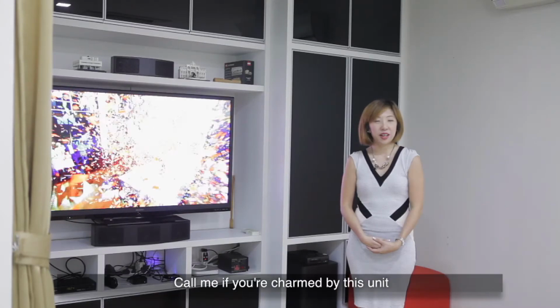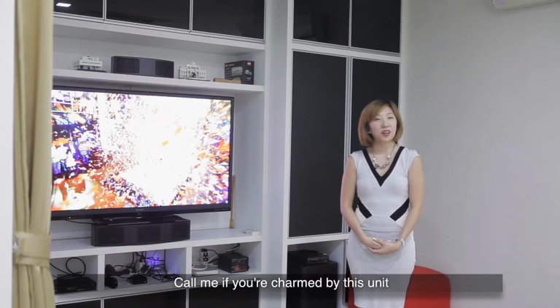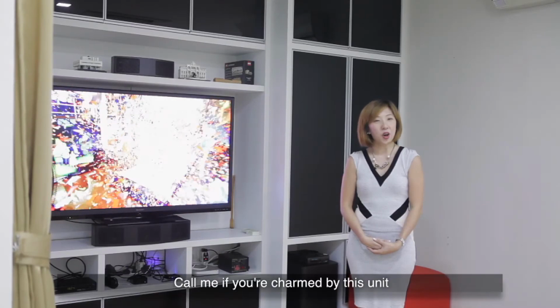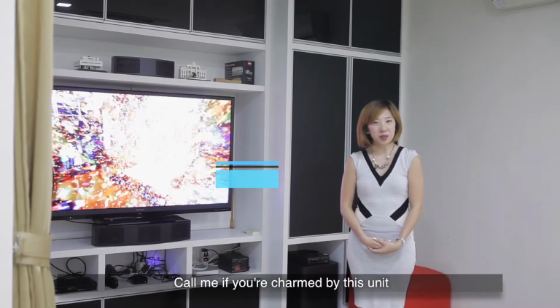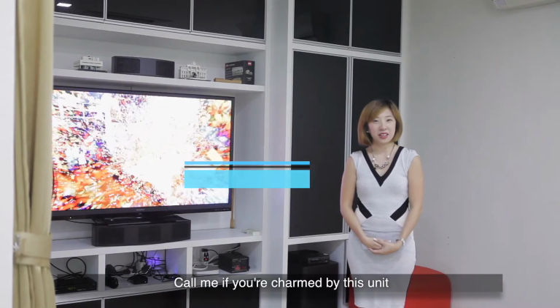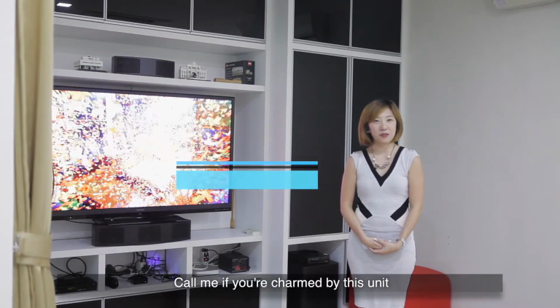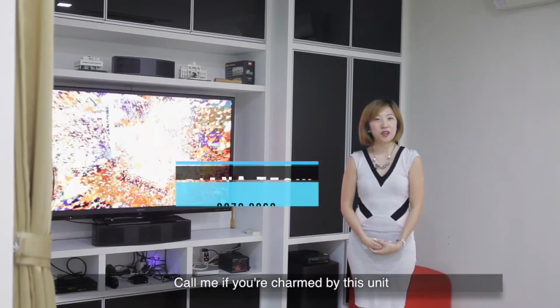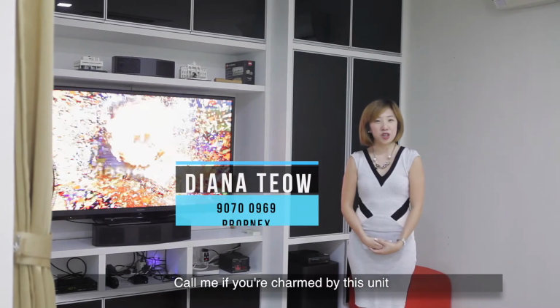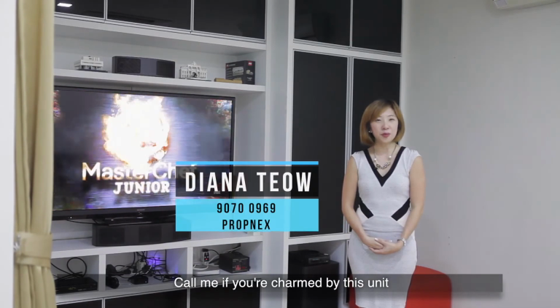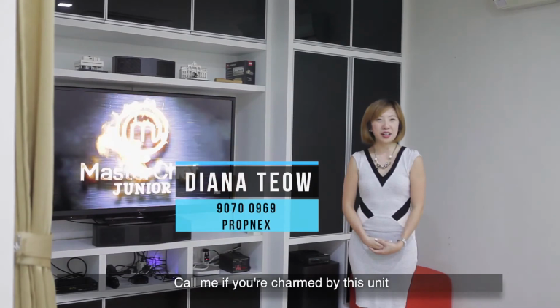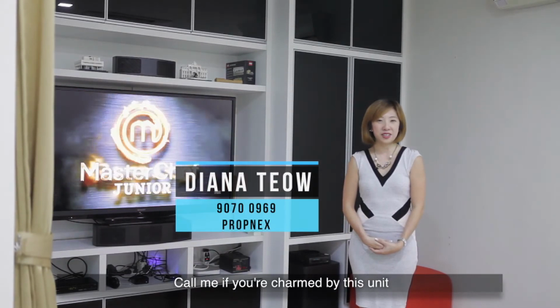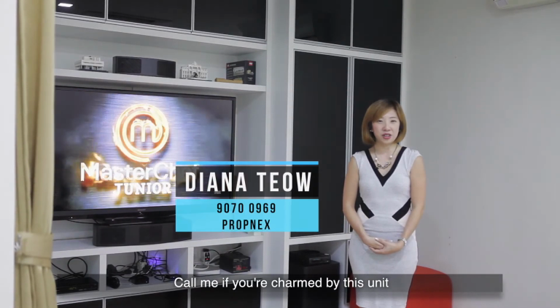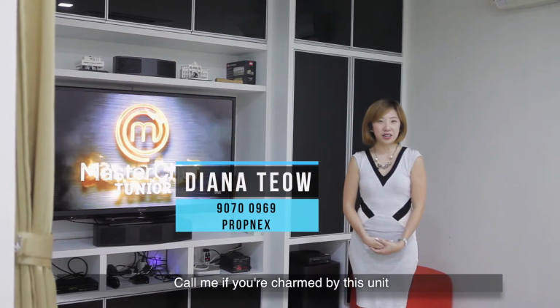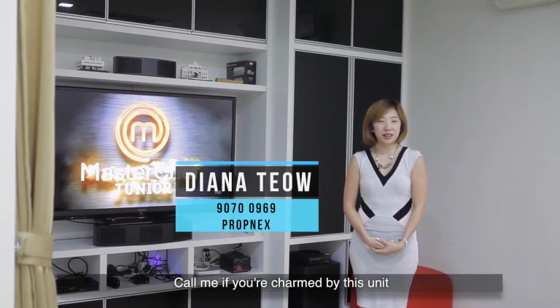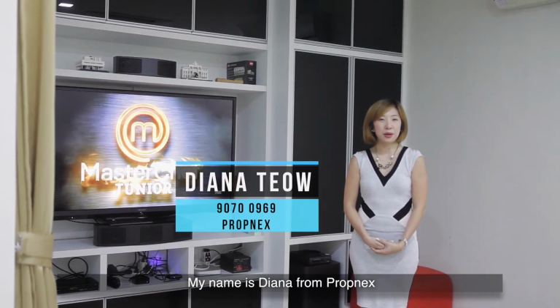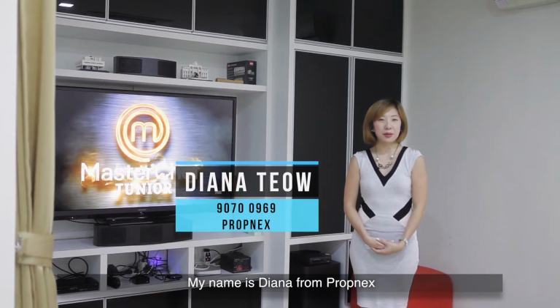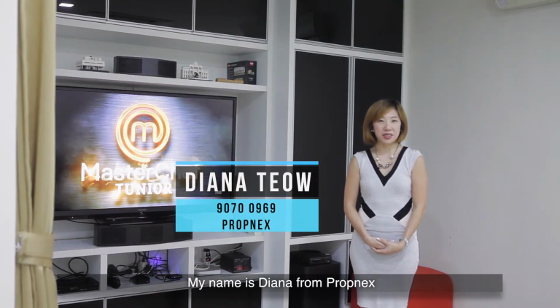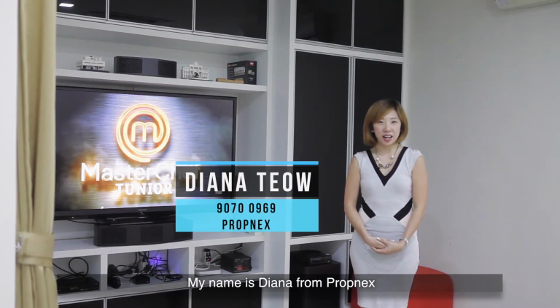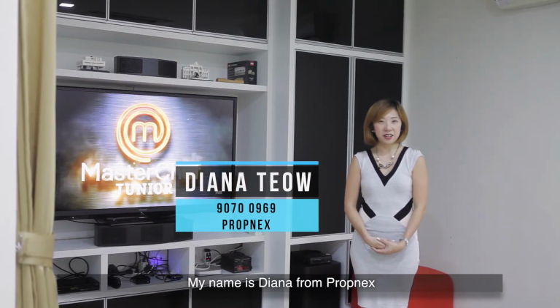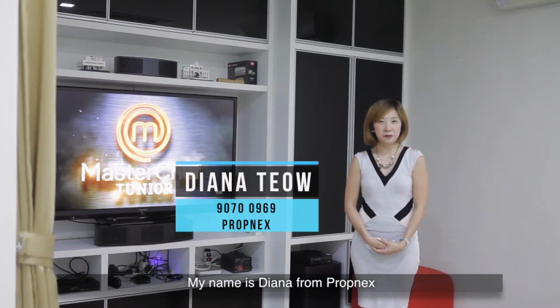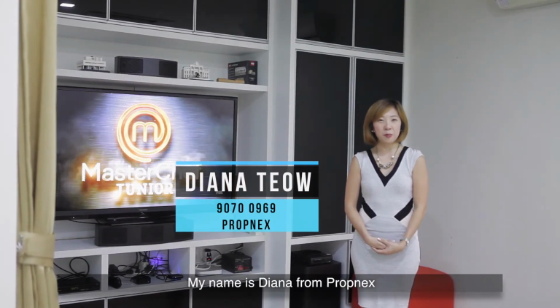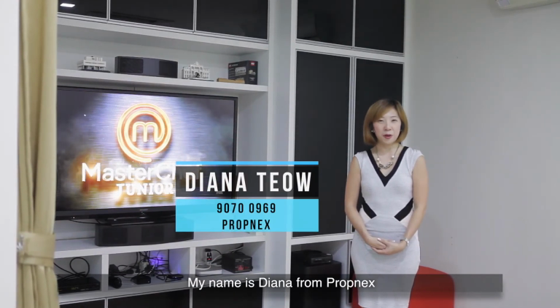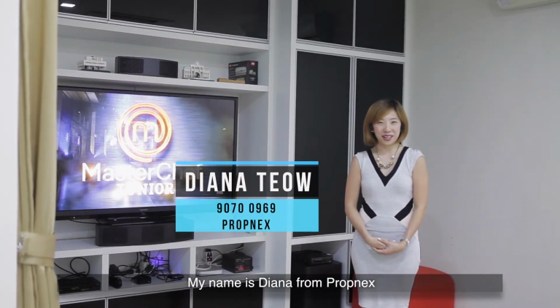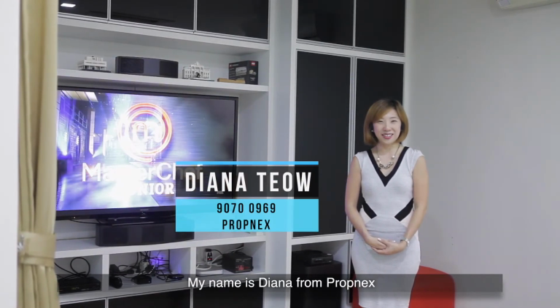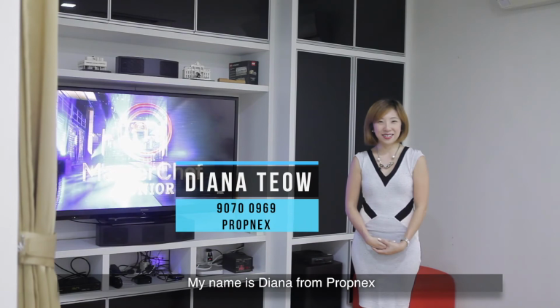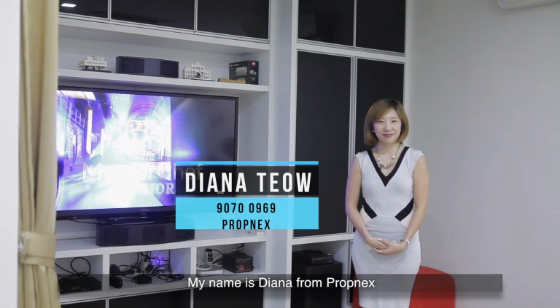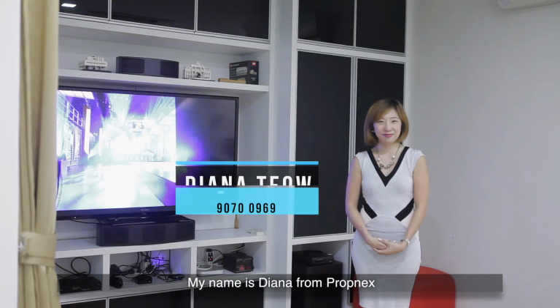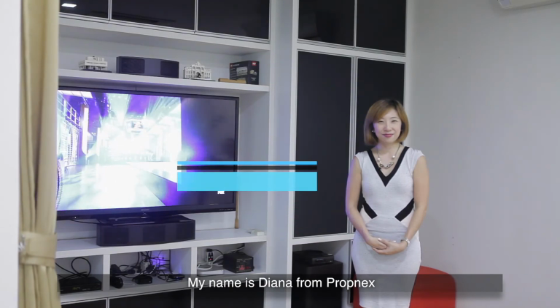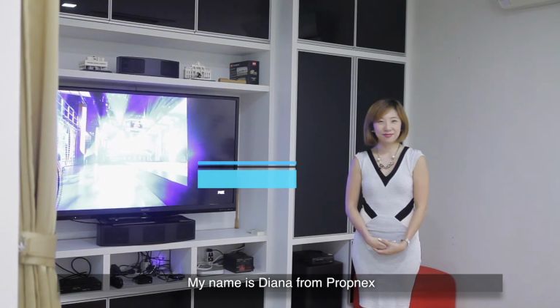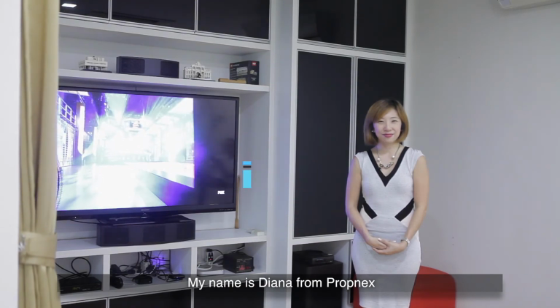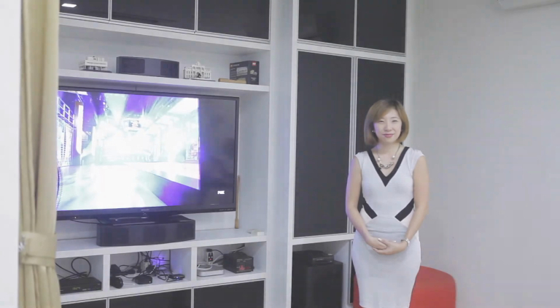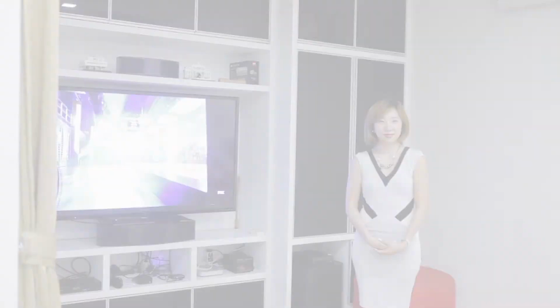Call me if you are charmed by this unit. My name is Diana from Propnext. Thank you.